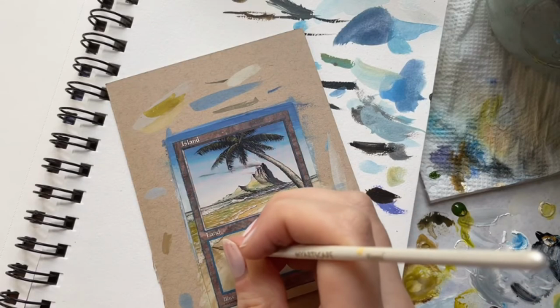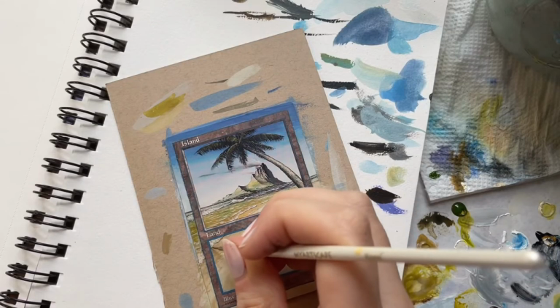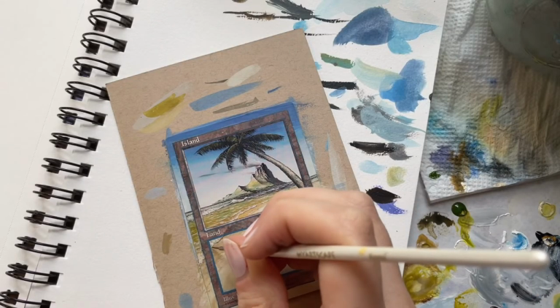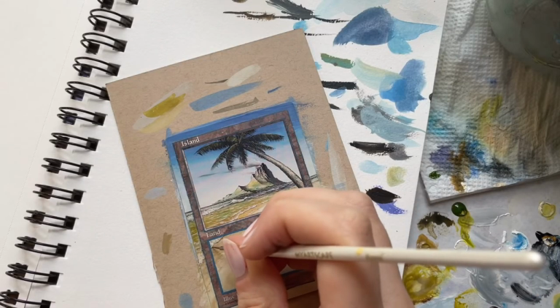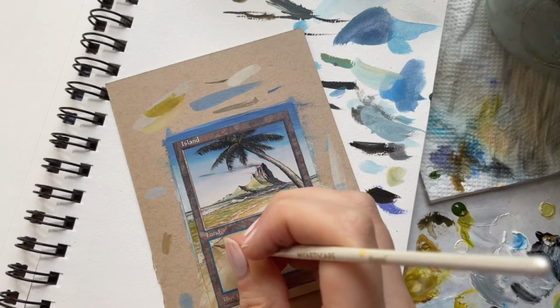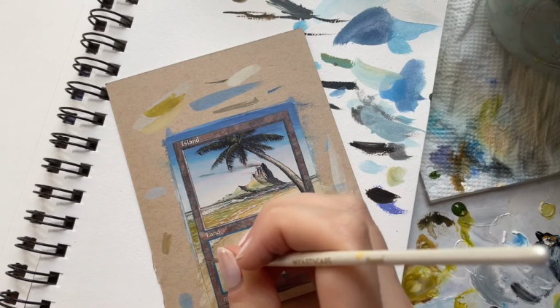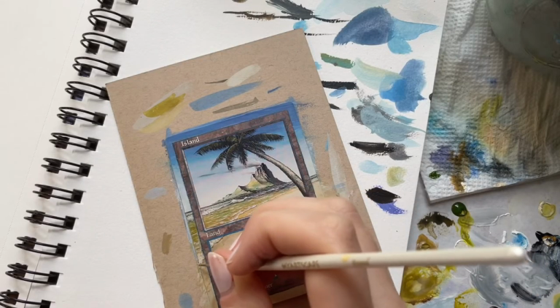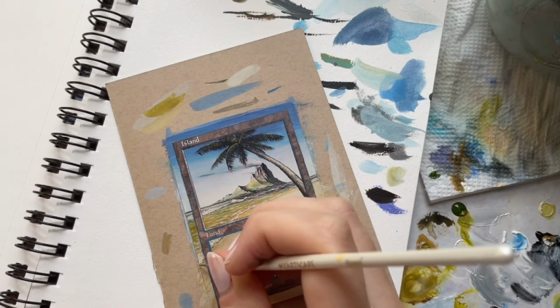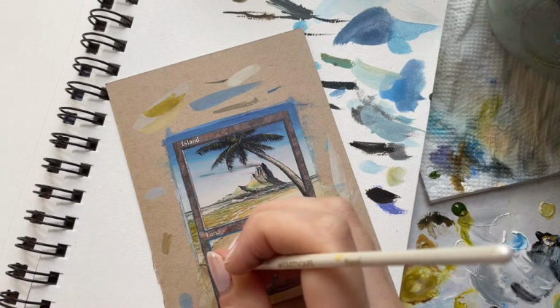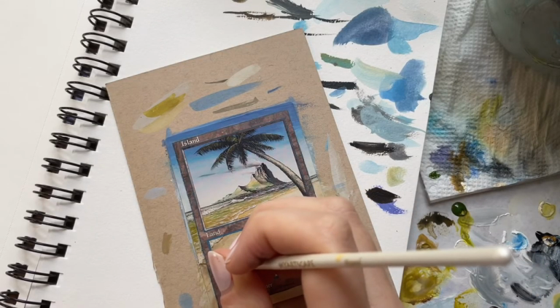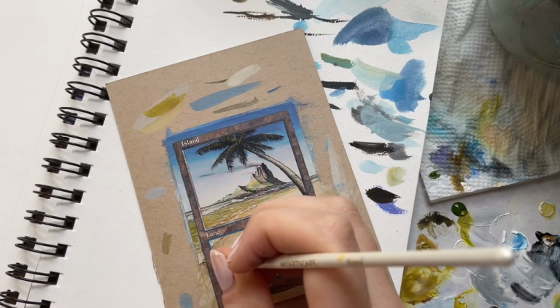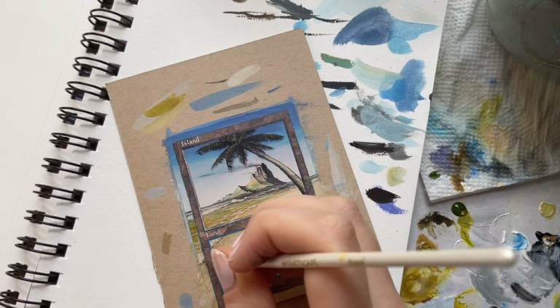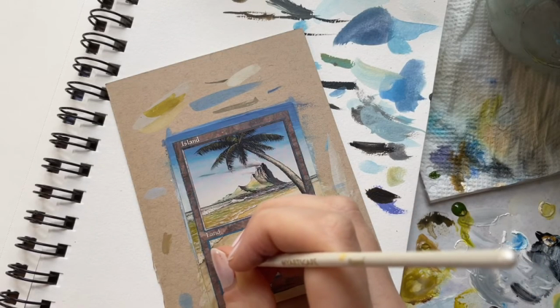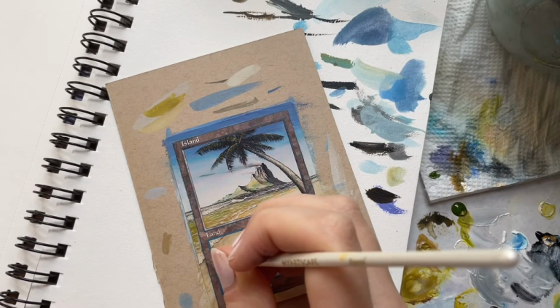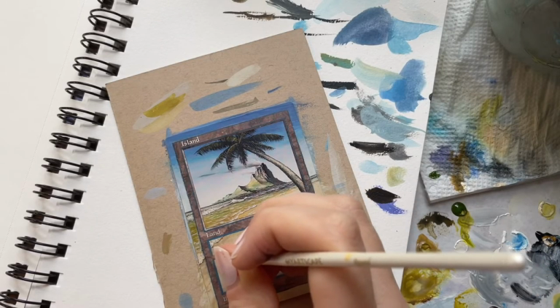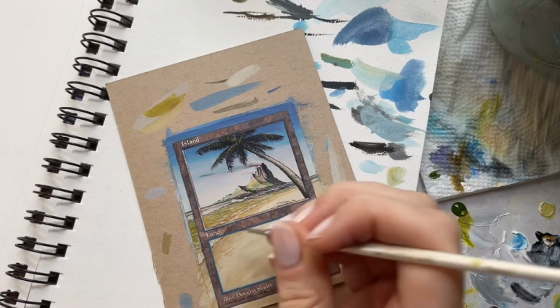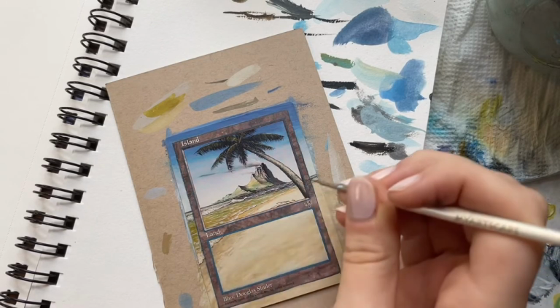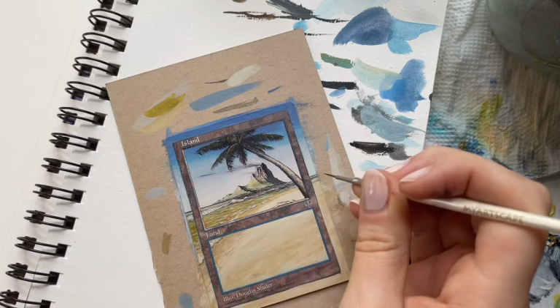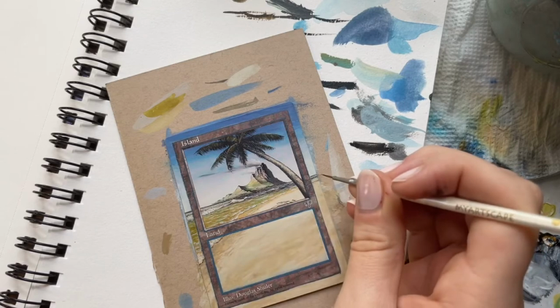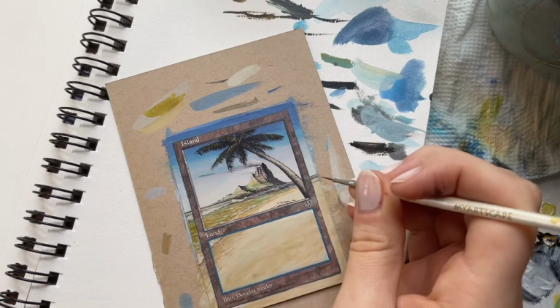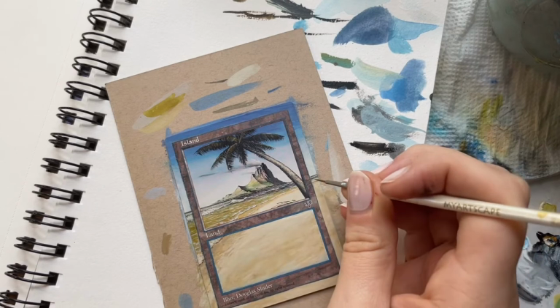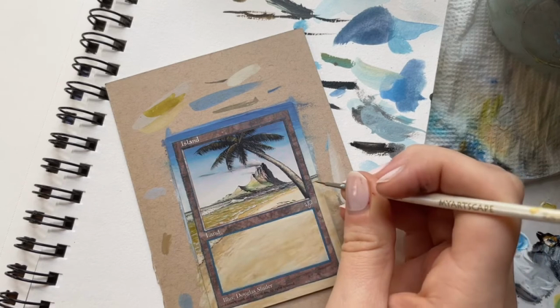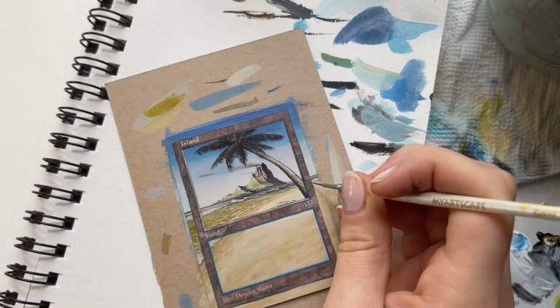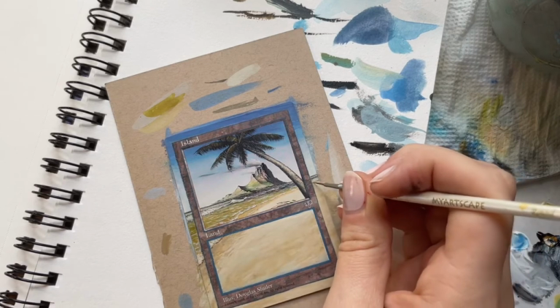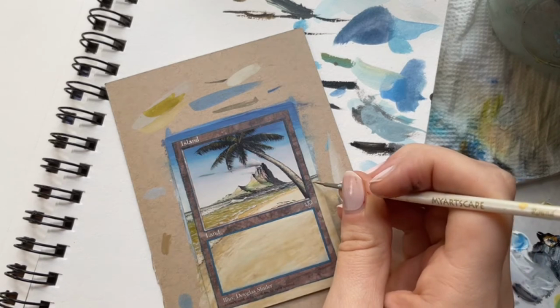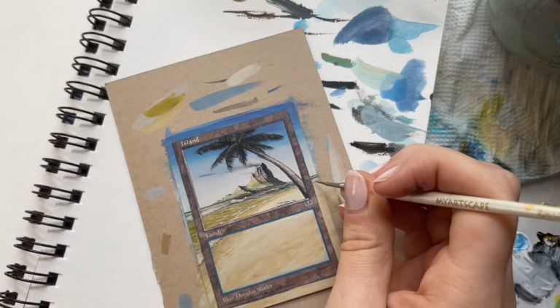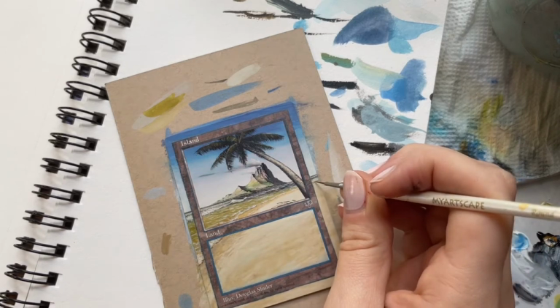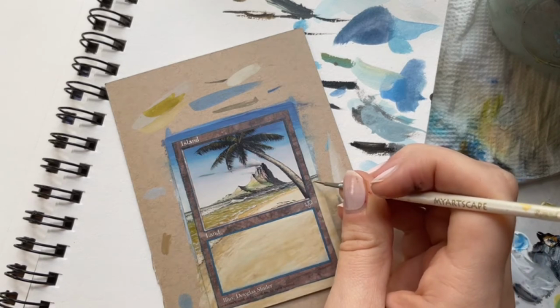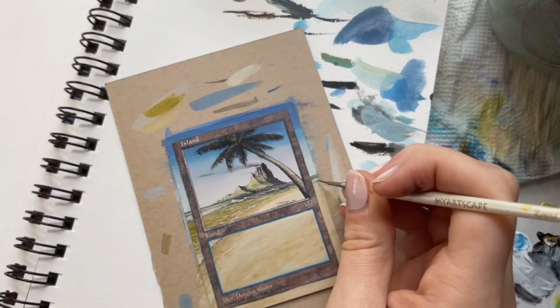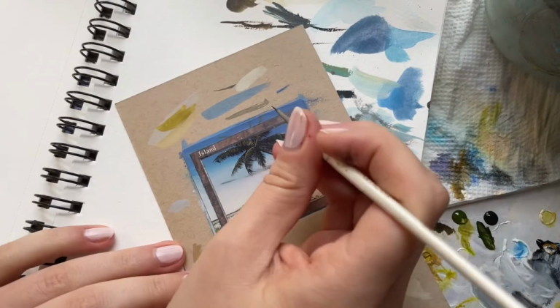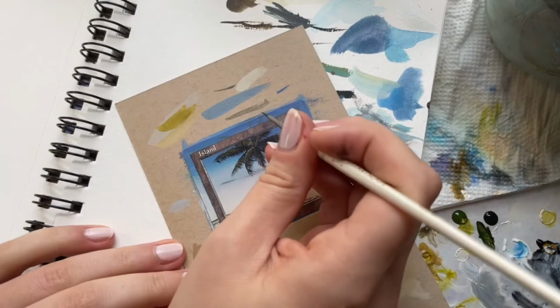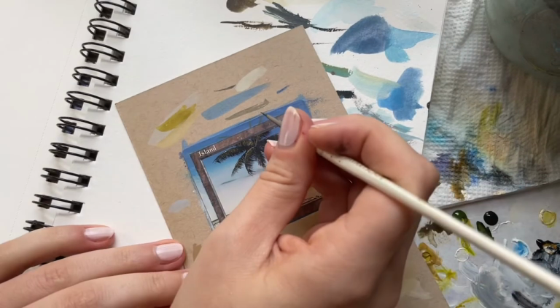Here I end up switching to a tiny round brush, which is much better for those small lines and fine details.